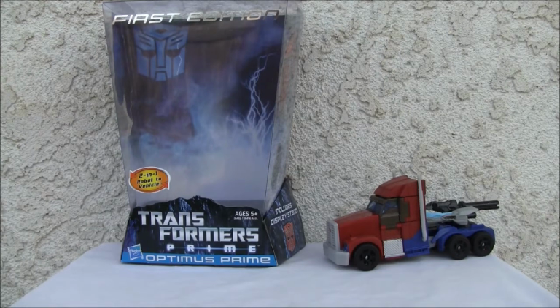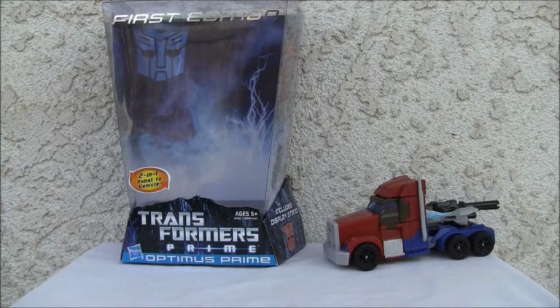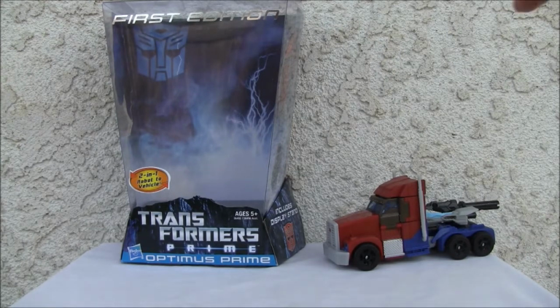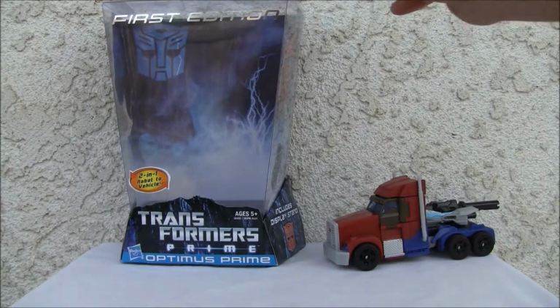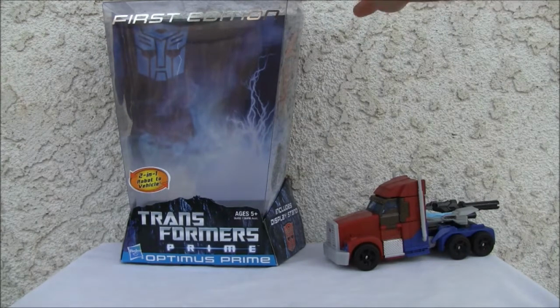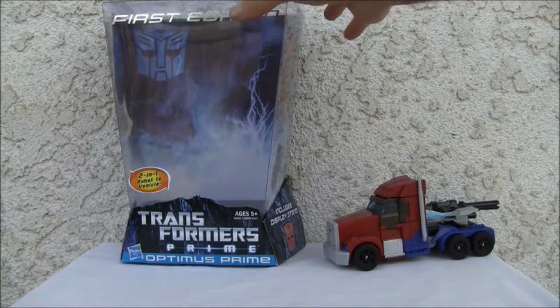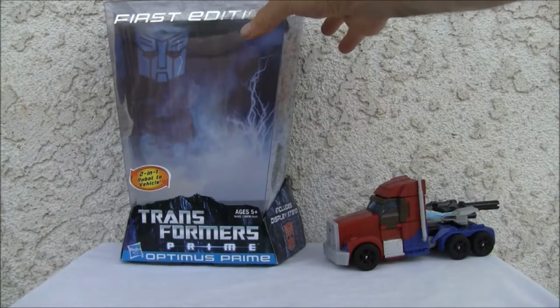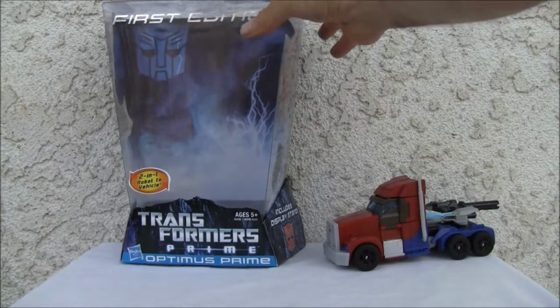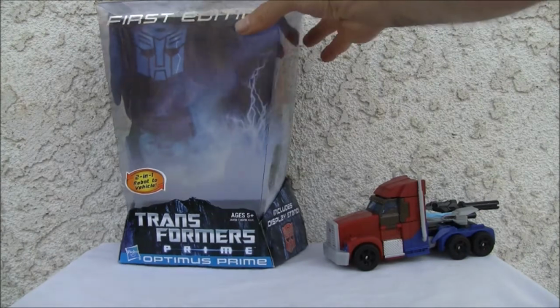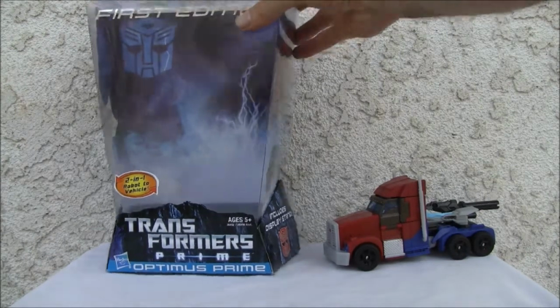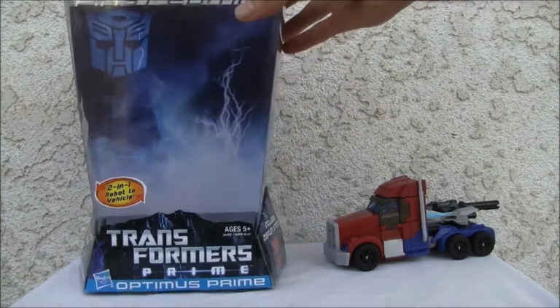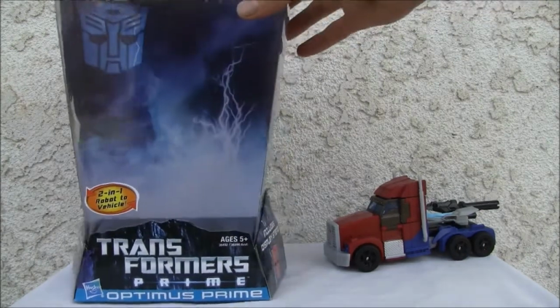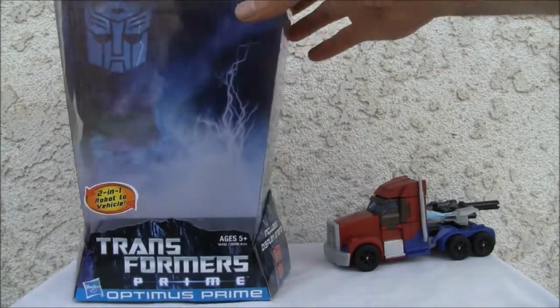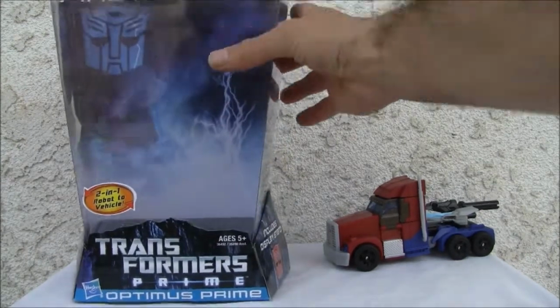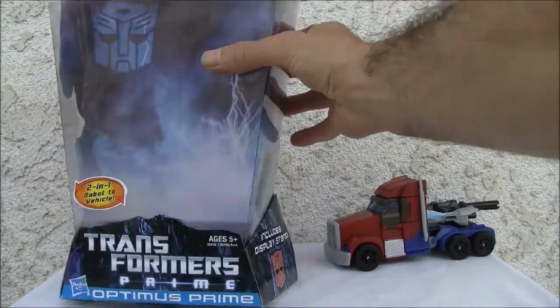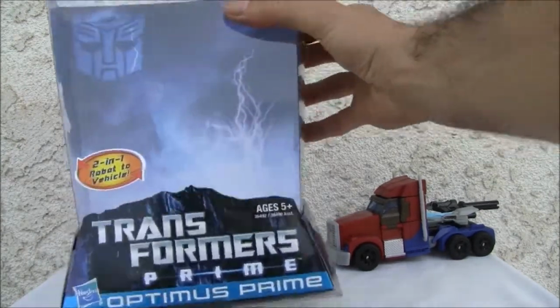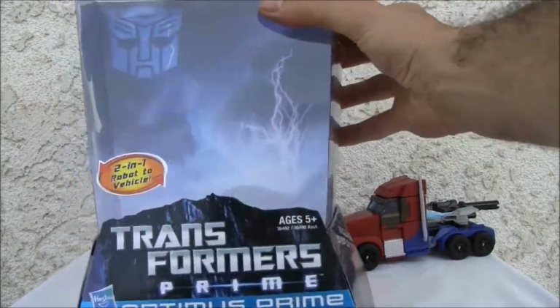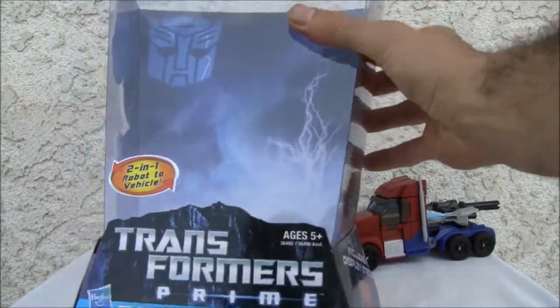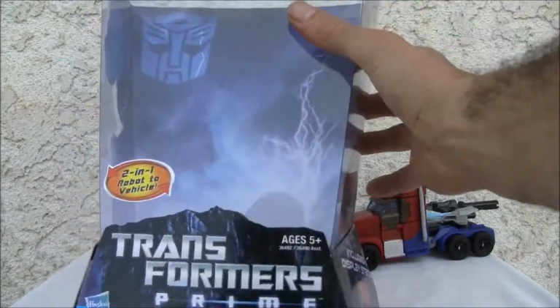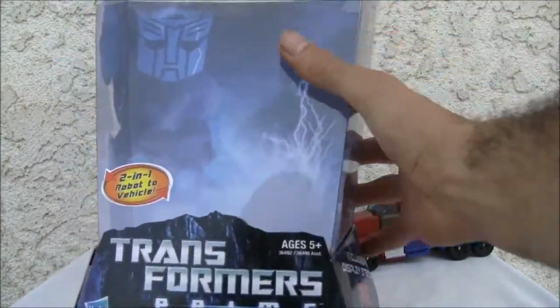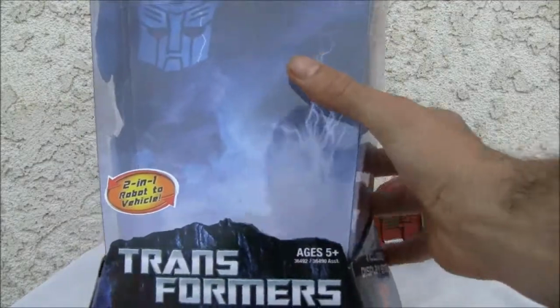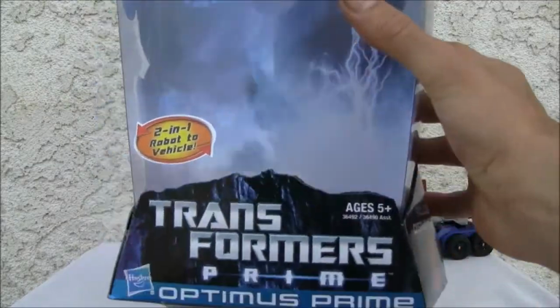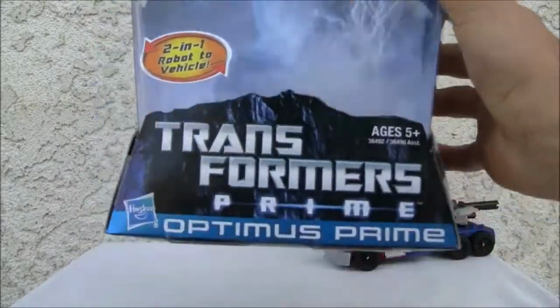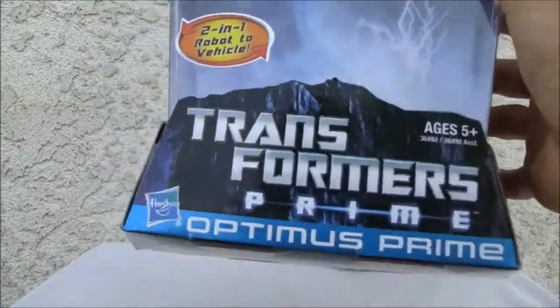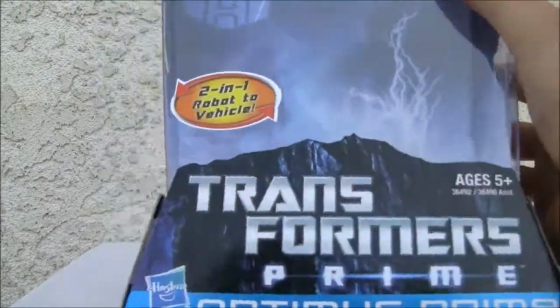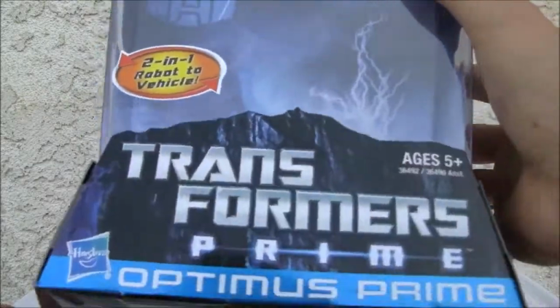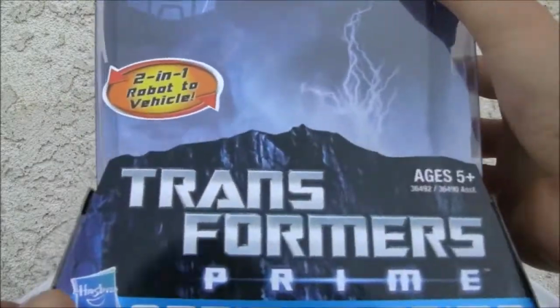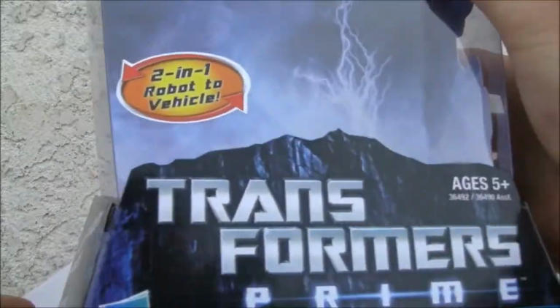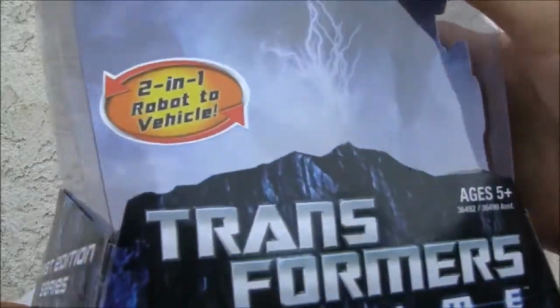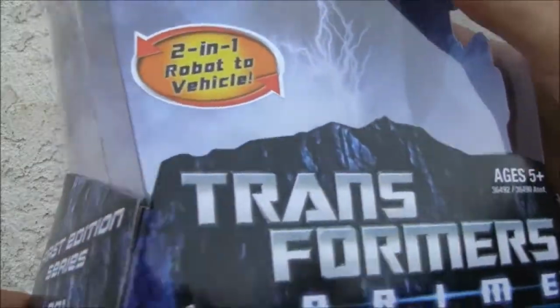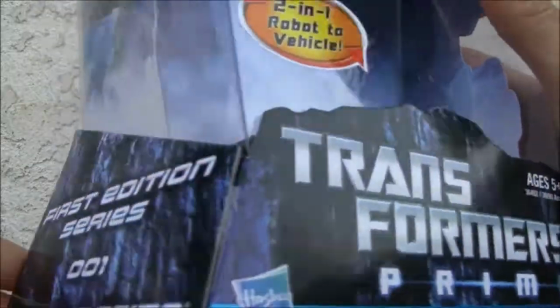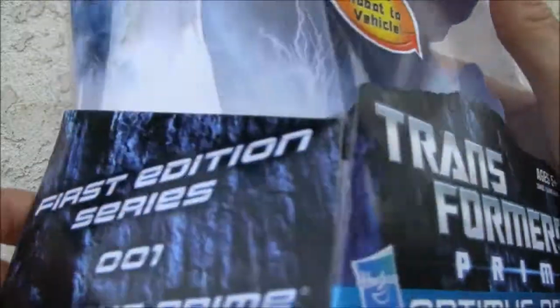So let's take a look at the box. It's a weird looking box — I don't like the little trapezoidal looking shape here.